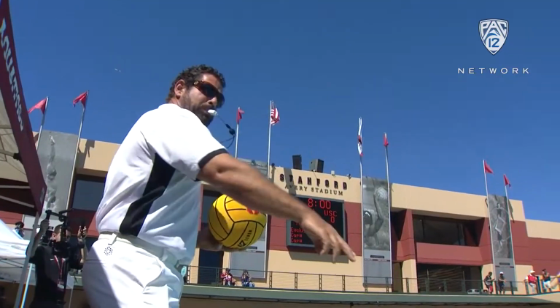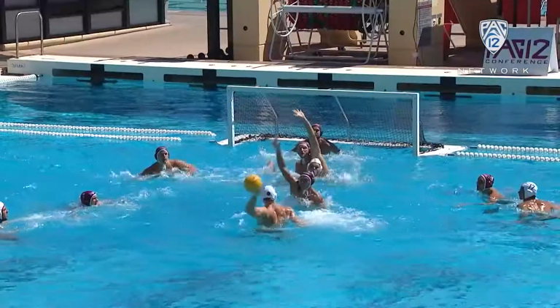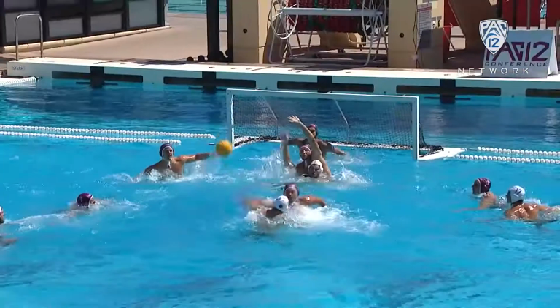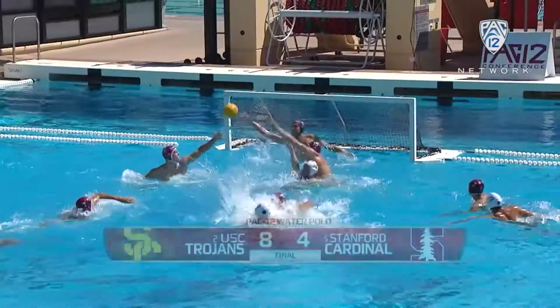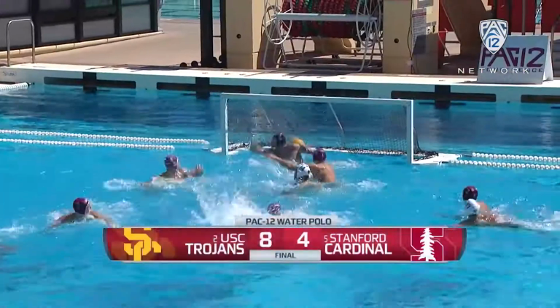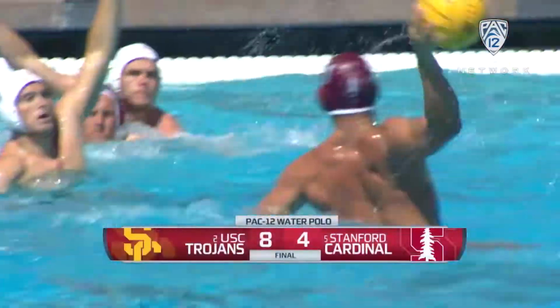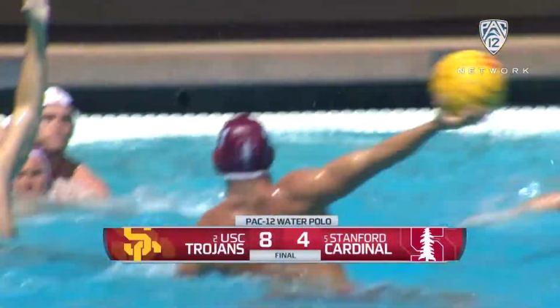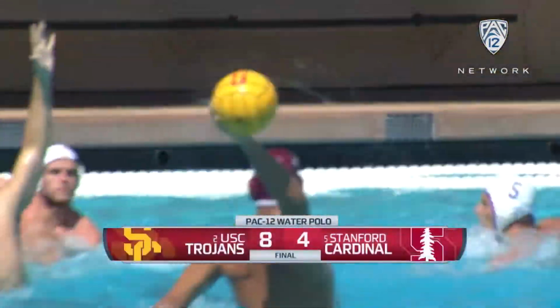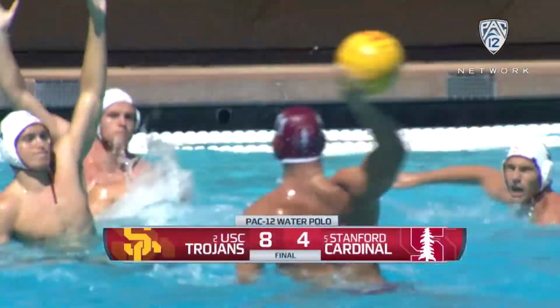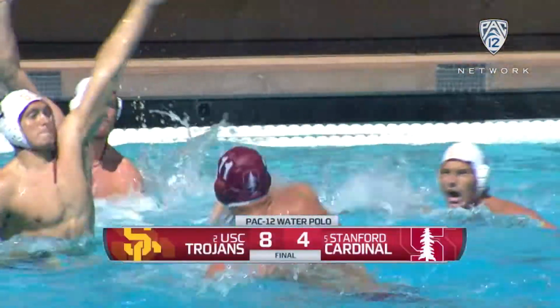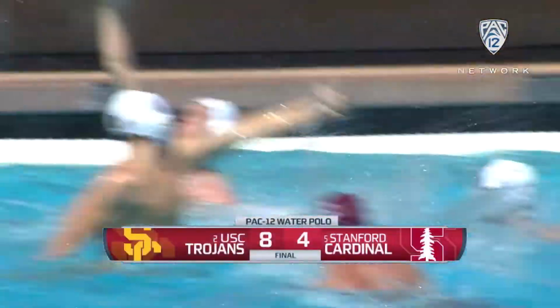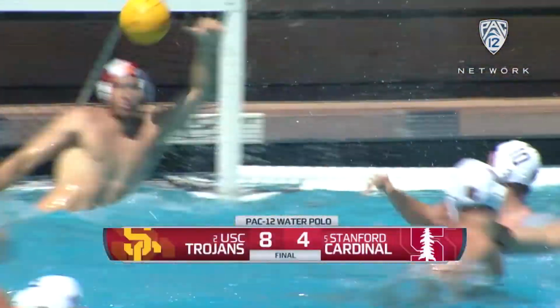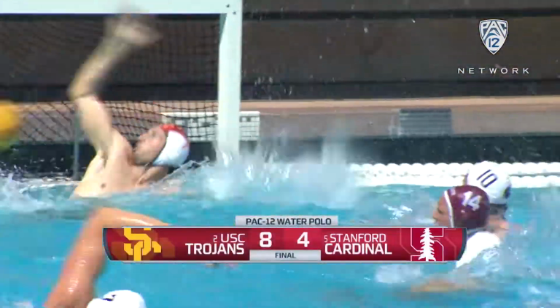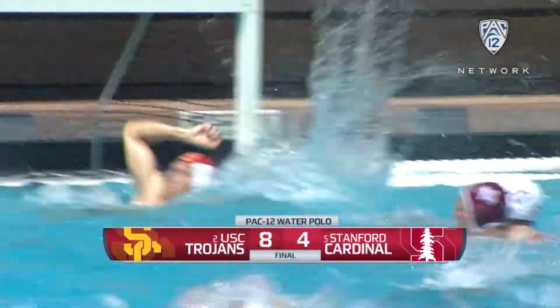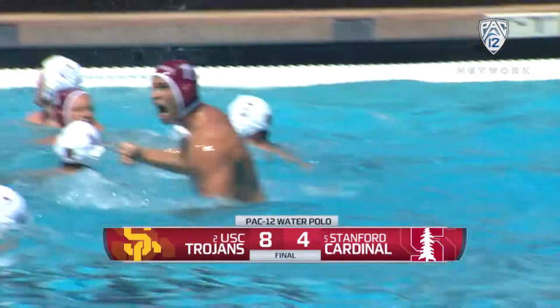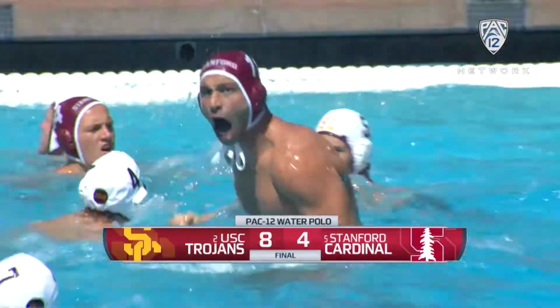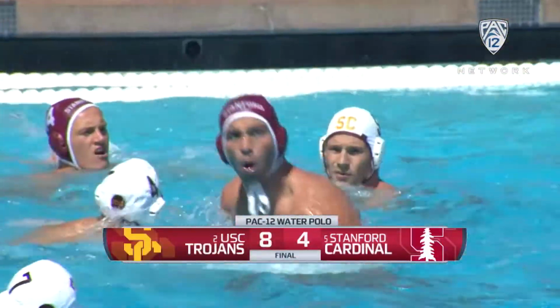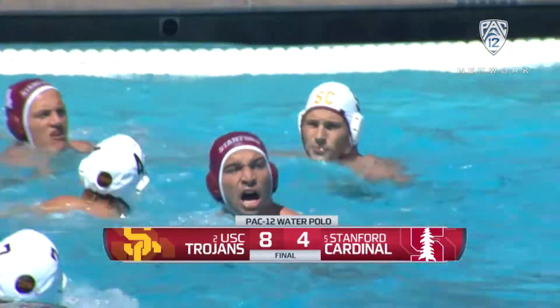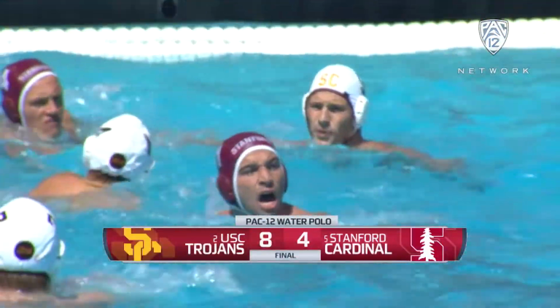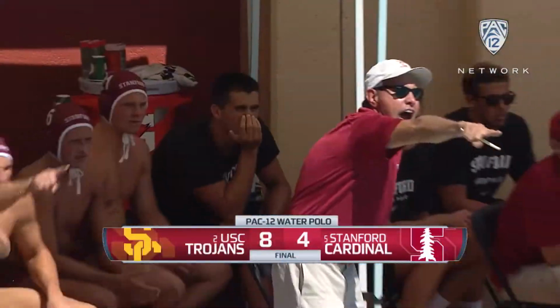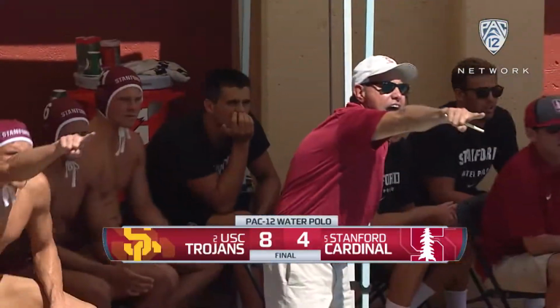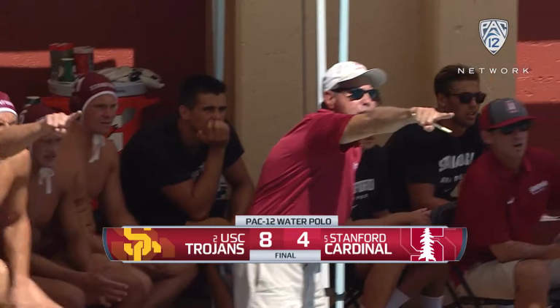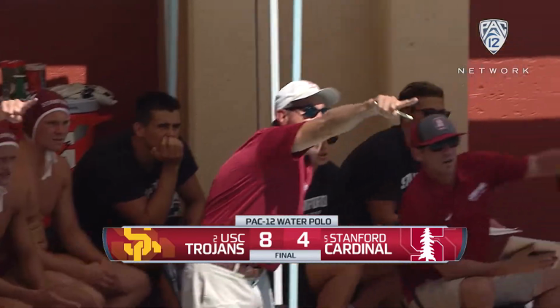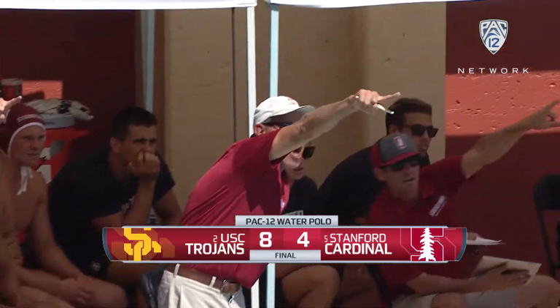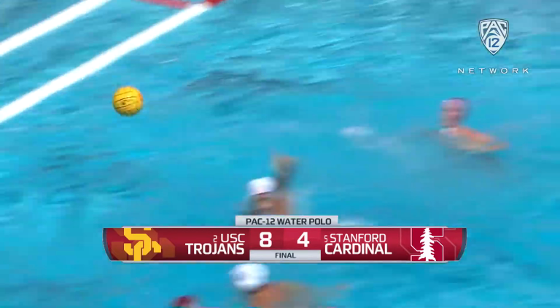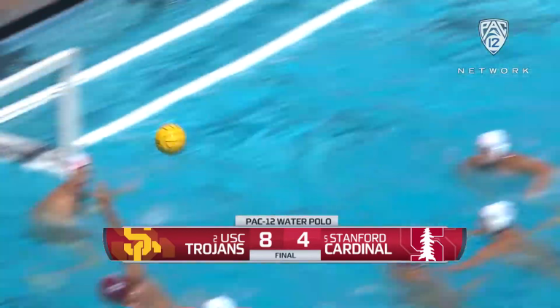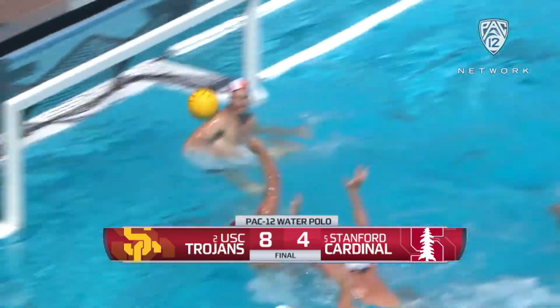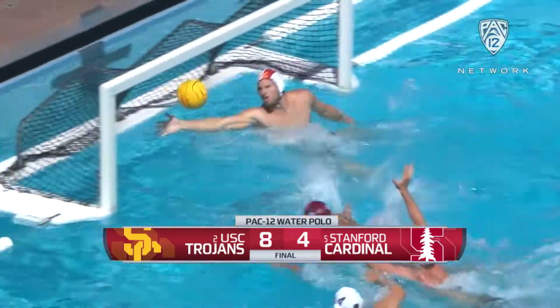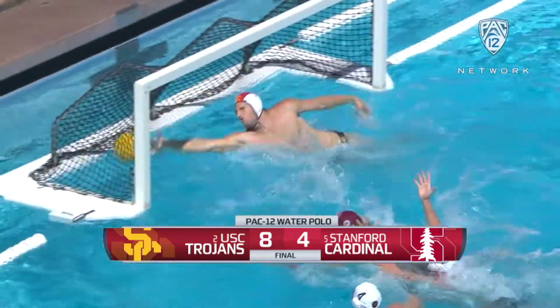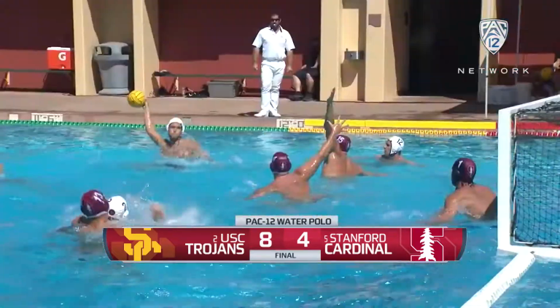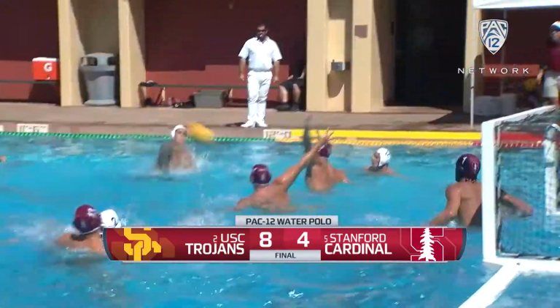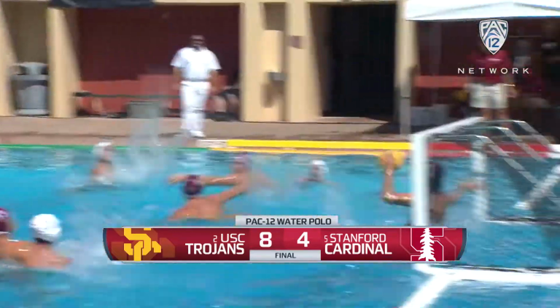USC improves to 6-0, Stanford falls to 5-1. For Greg Meskel, I'm Kevin Dana saying so long from the farm. We'll see you next time.